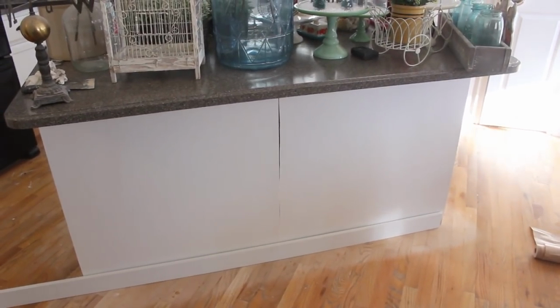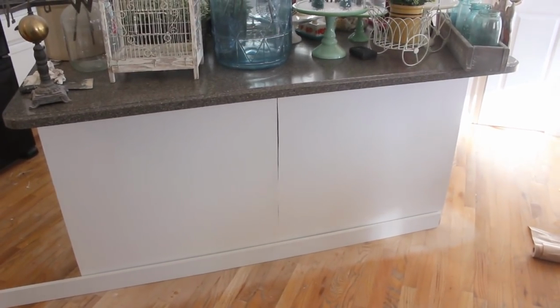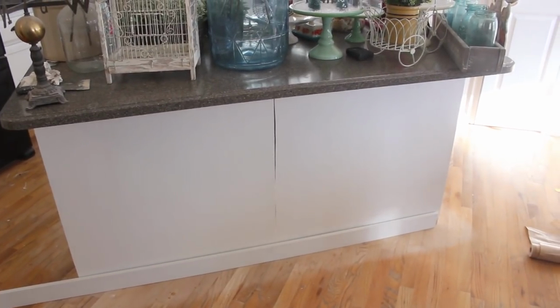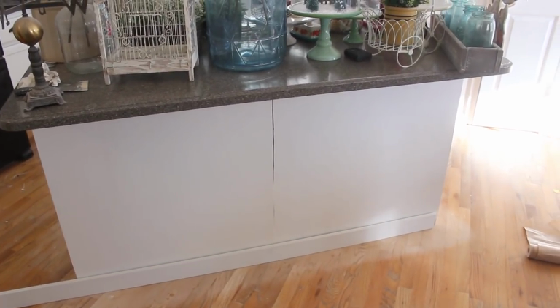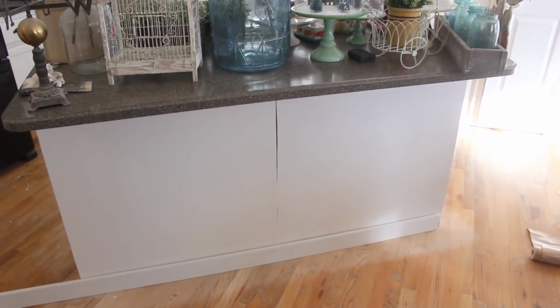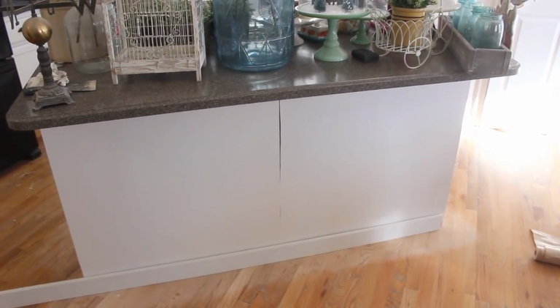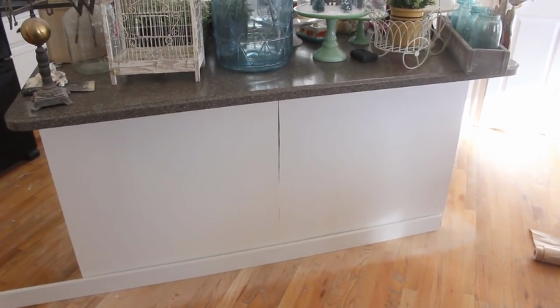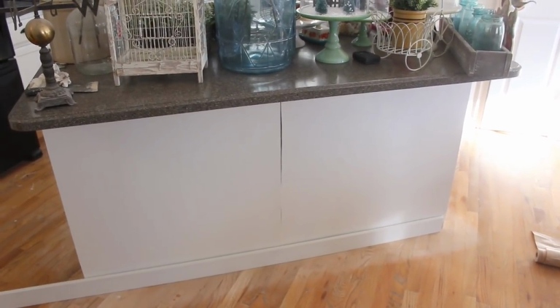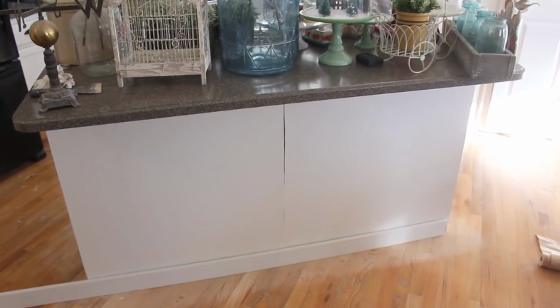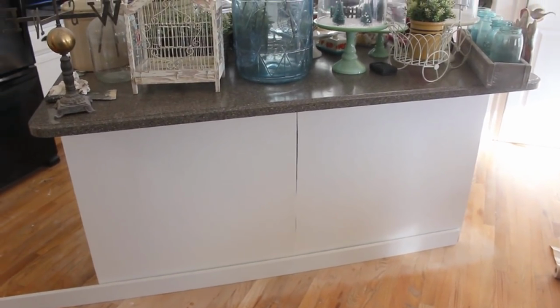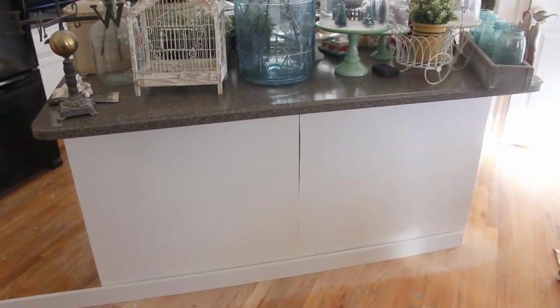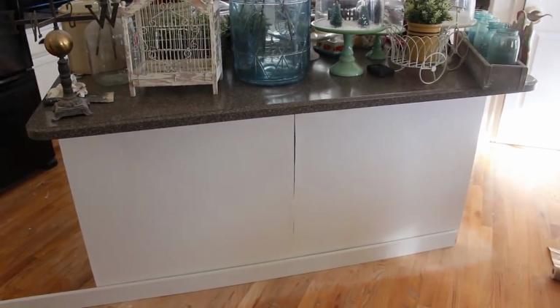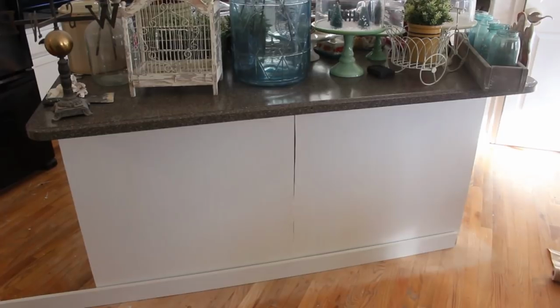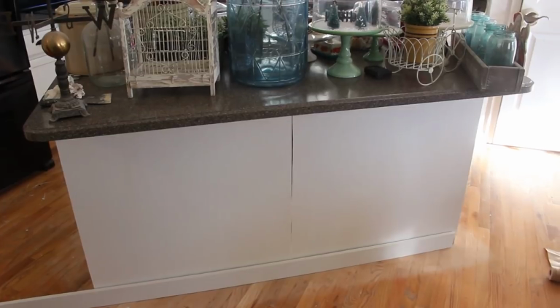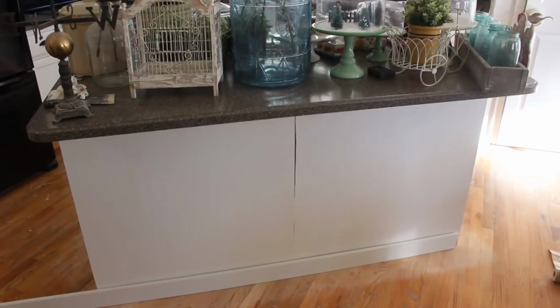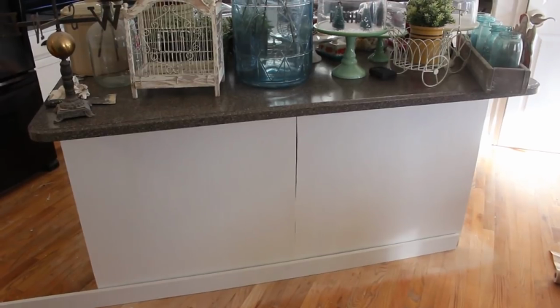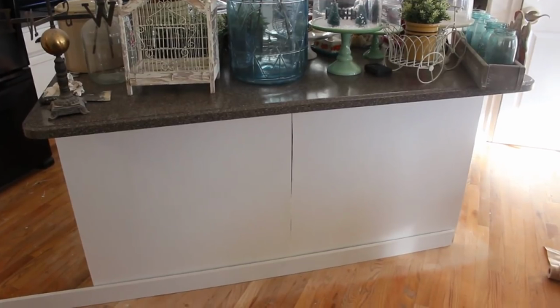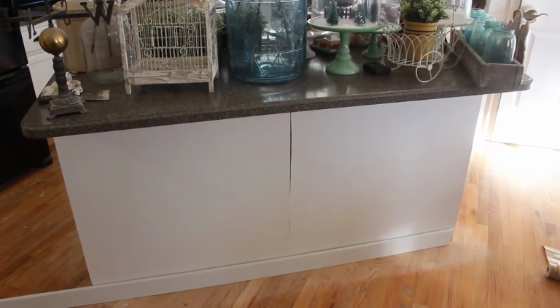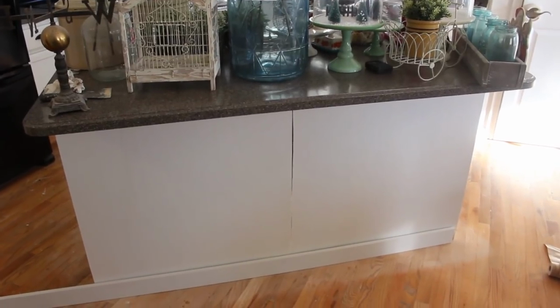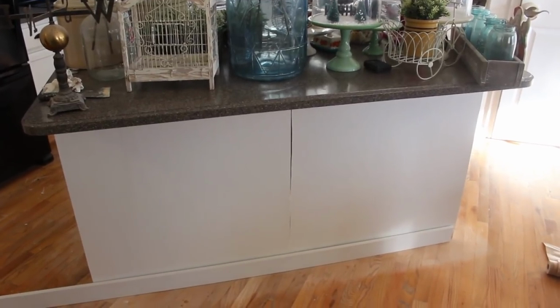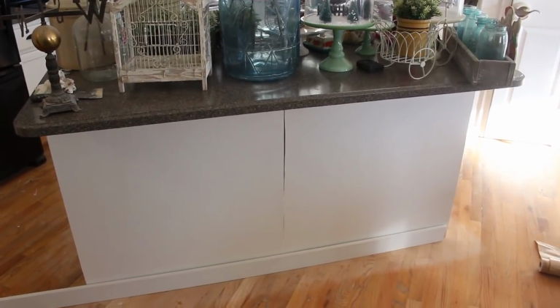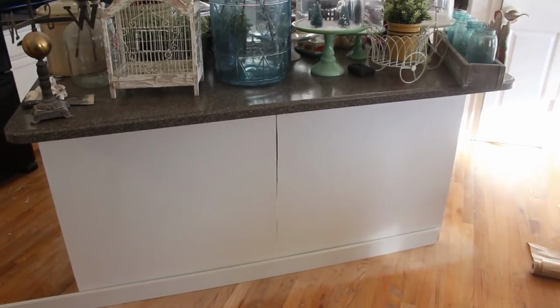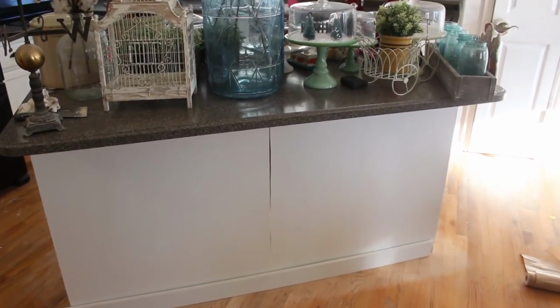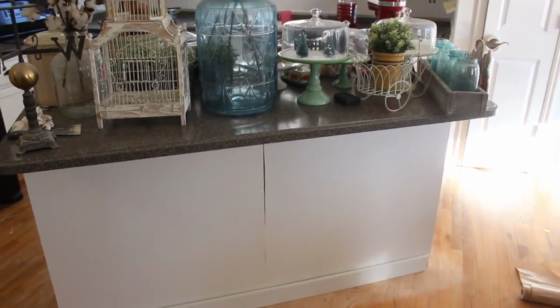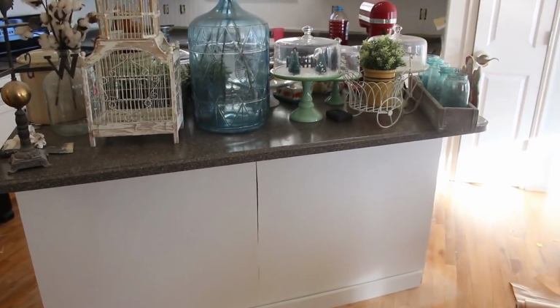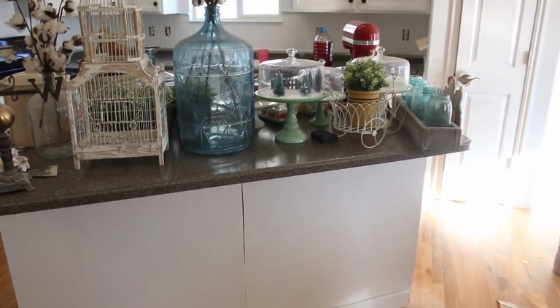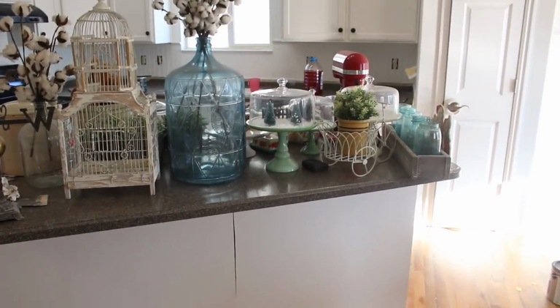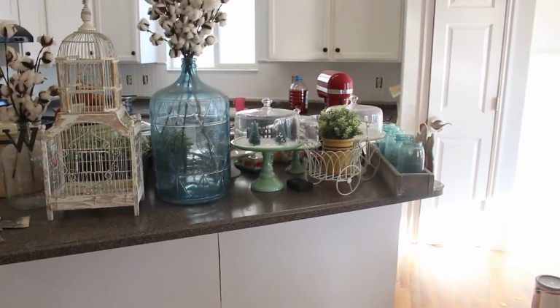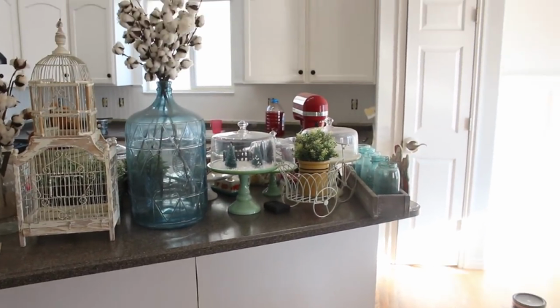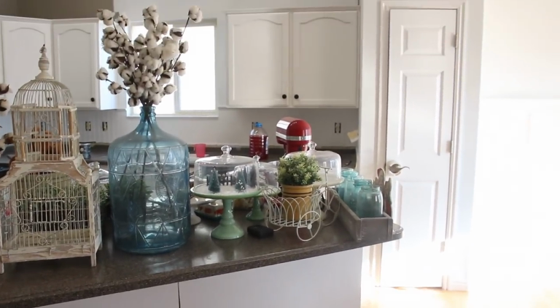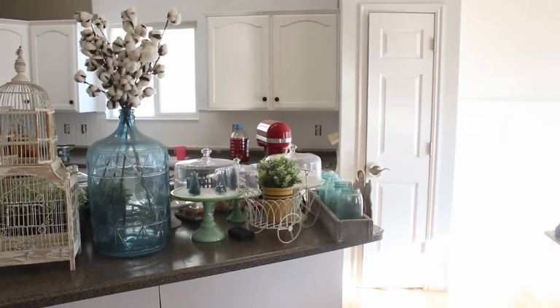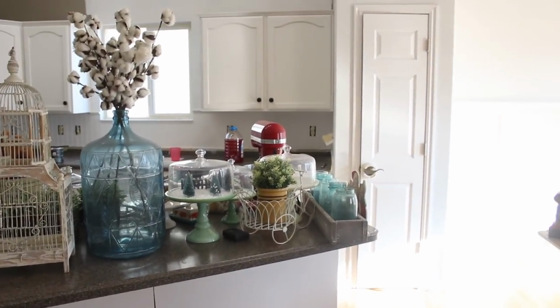Are you sure I'm short? You are short. I'm going to be trimming out the island and doing that while she continues to paint.